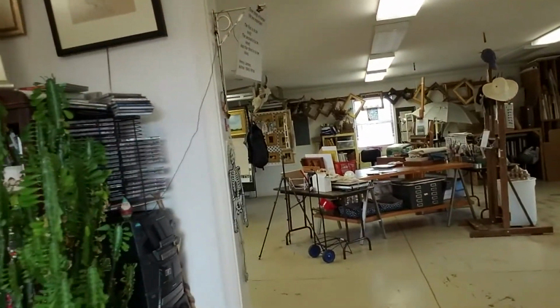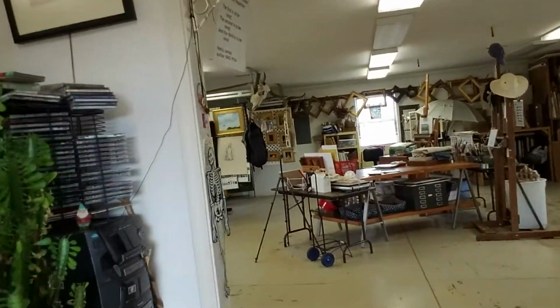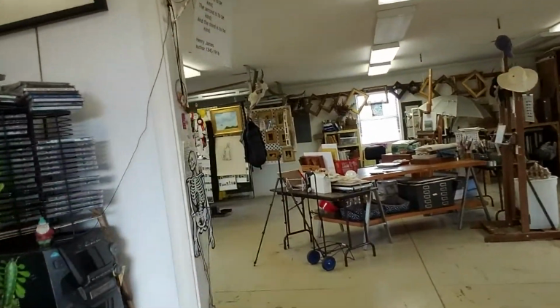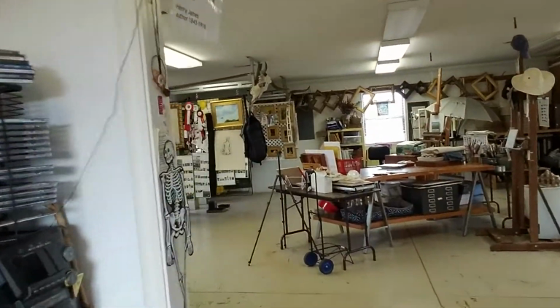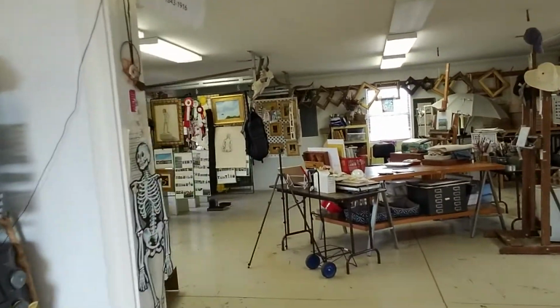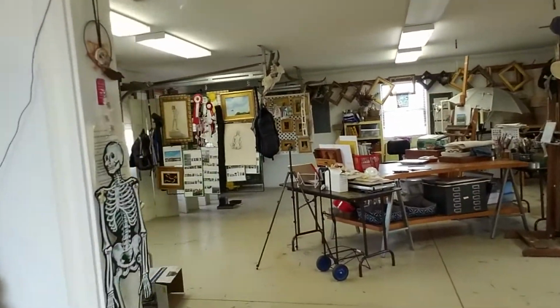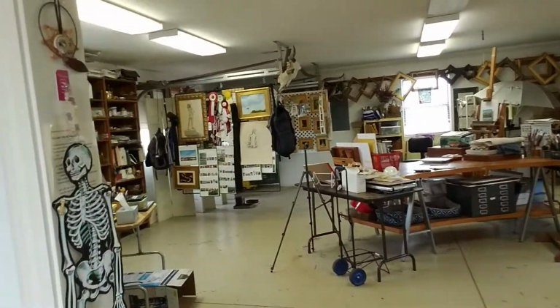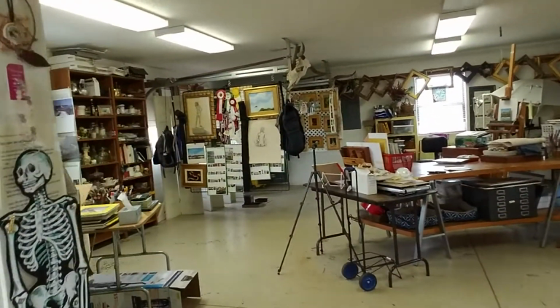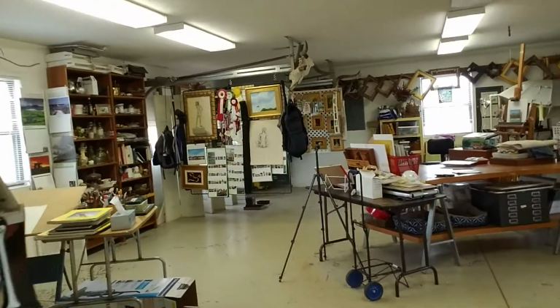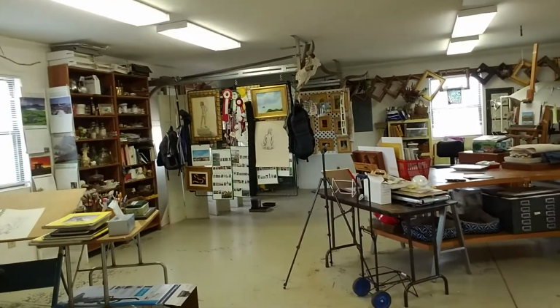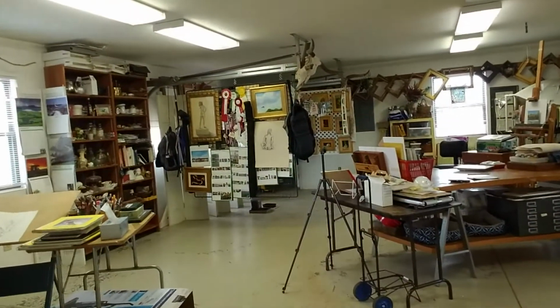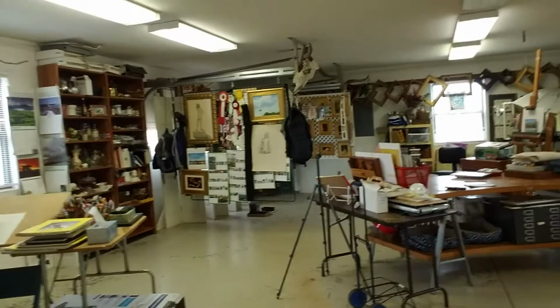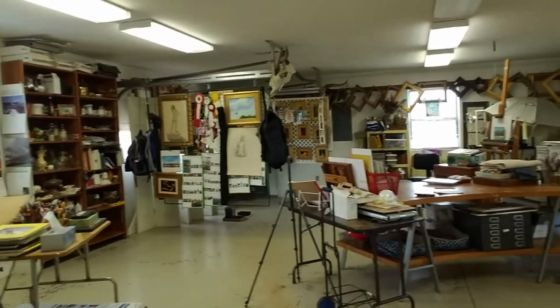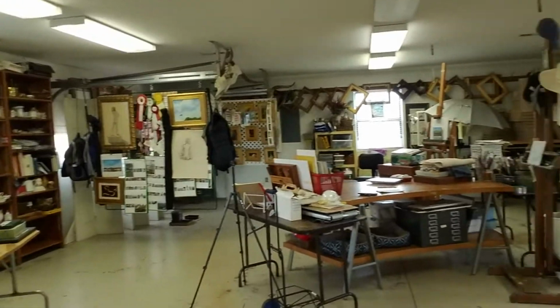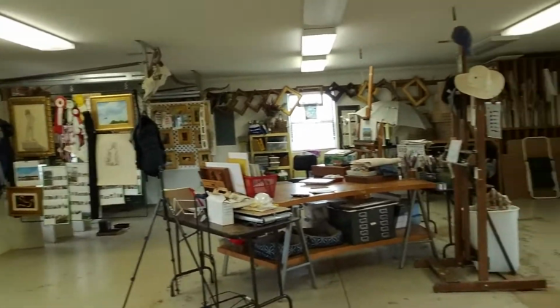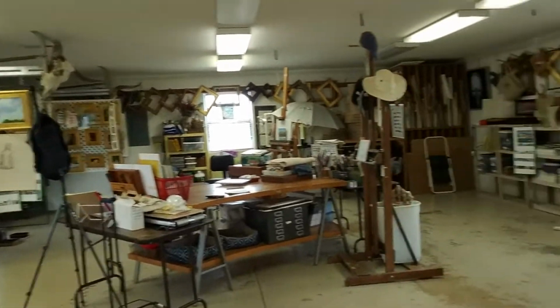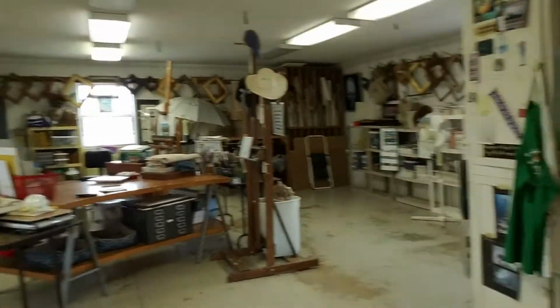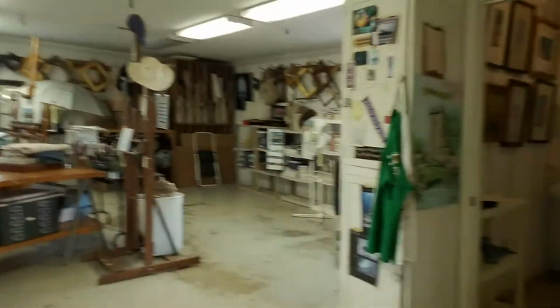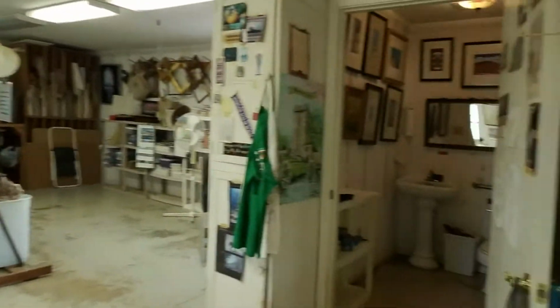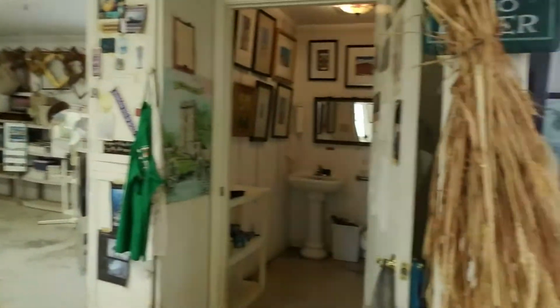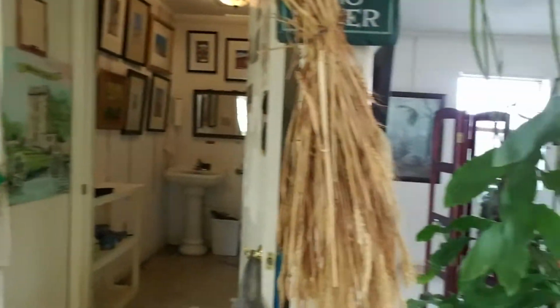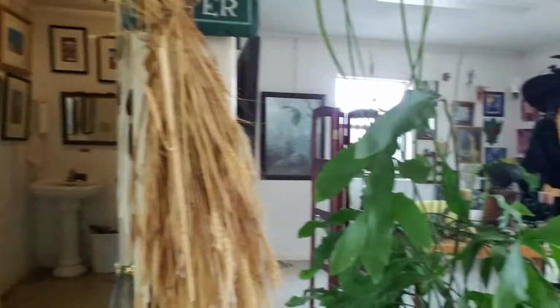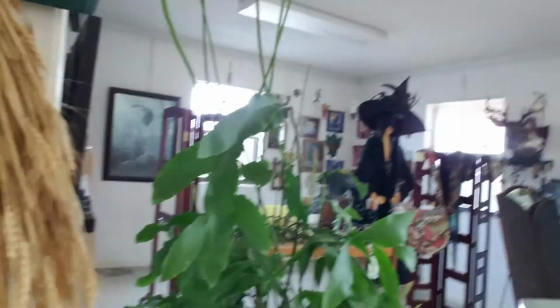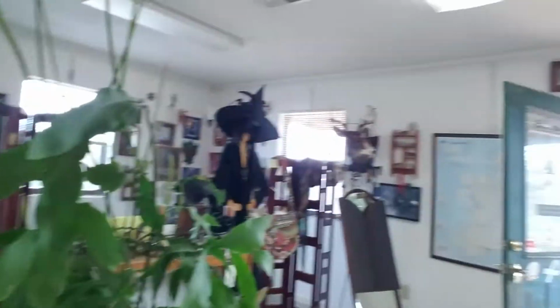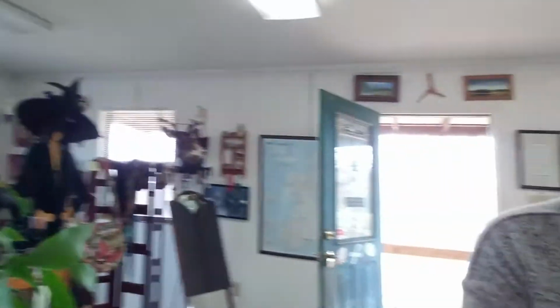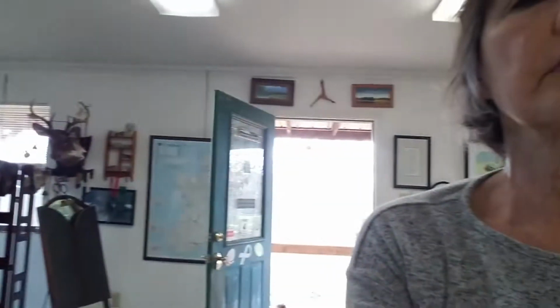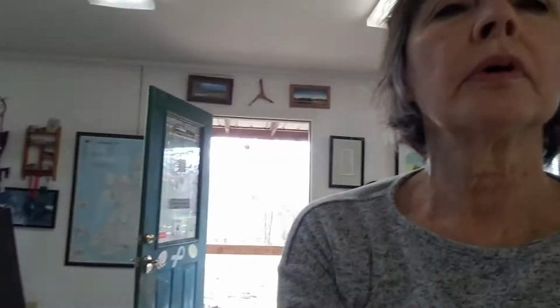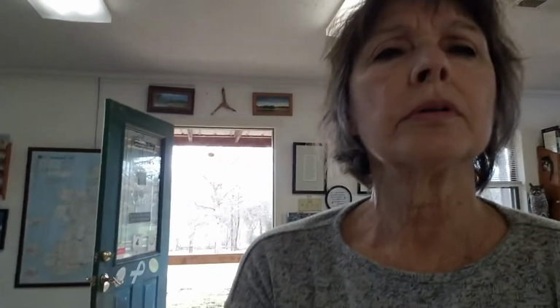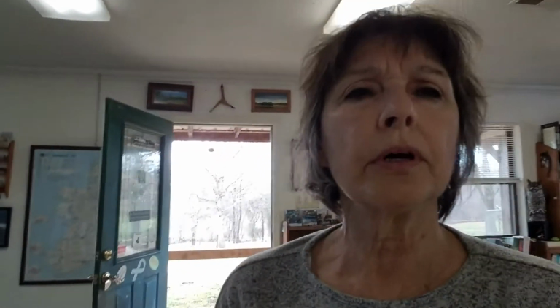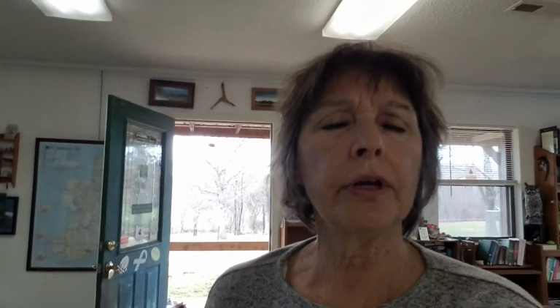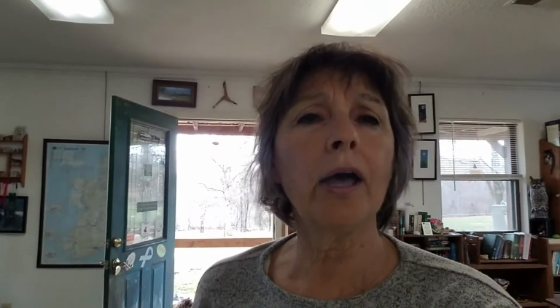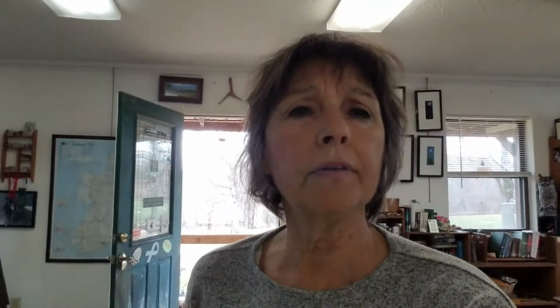Sometimes it's more organized than this, sometimes it's not. So there you have it.